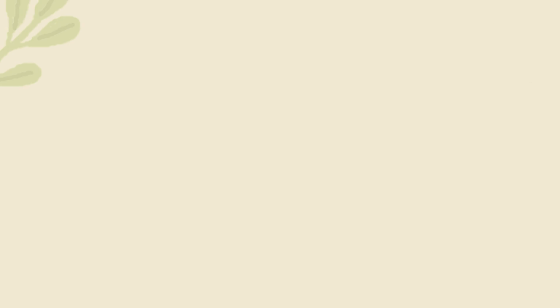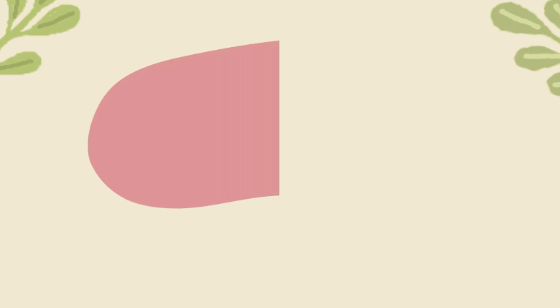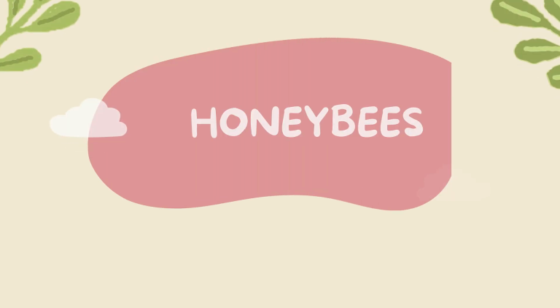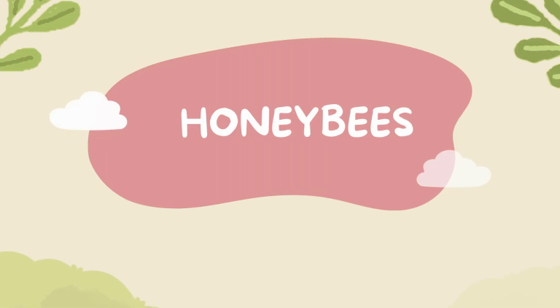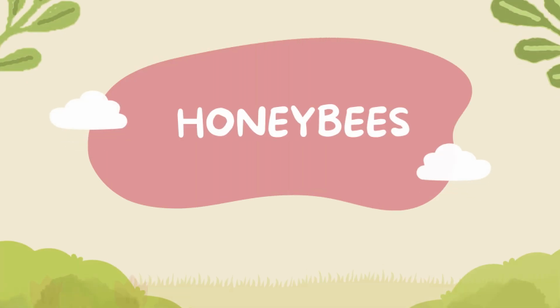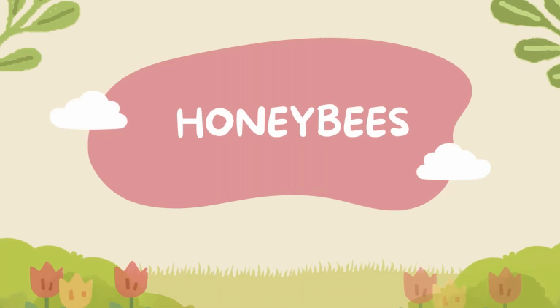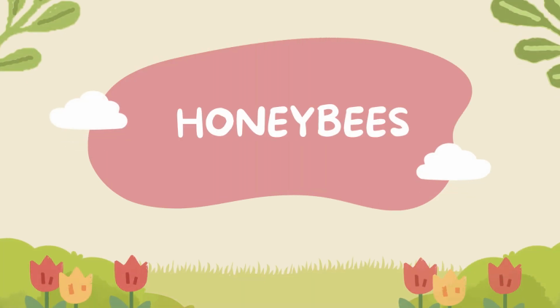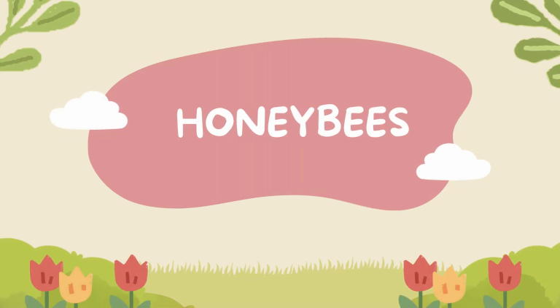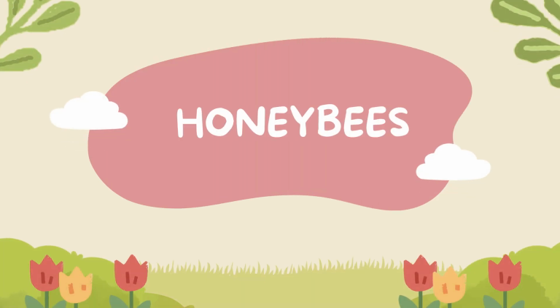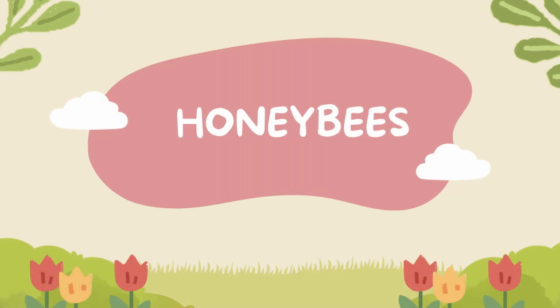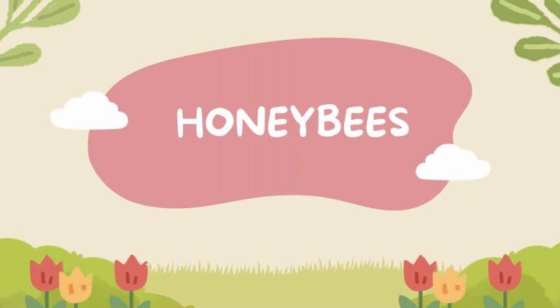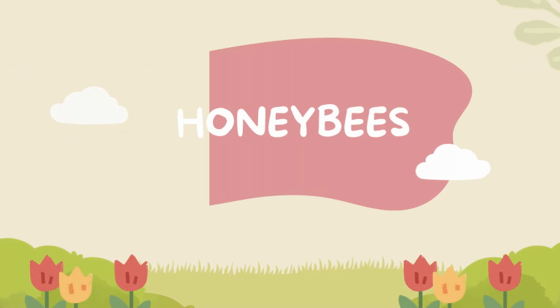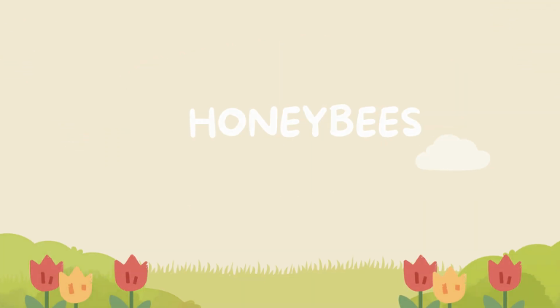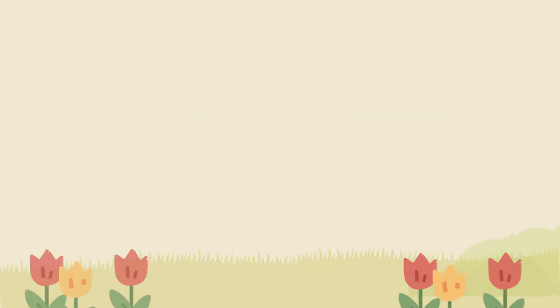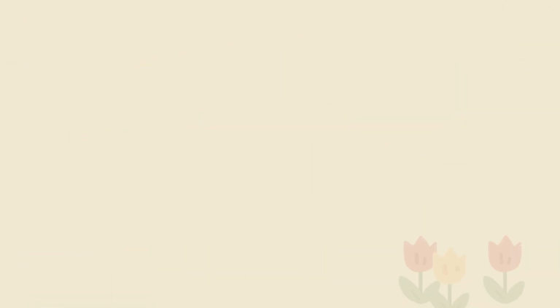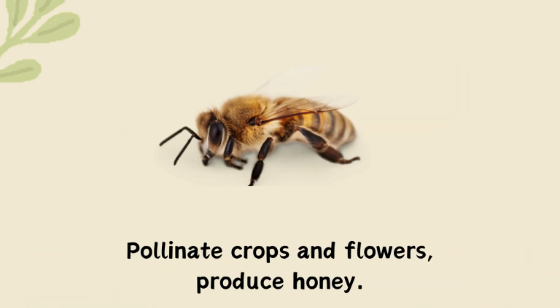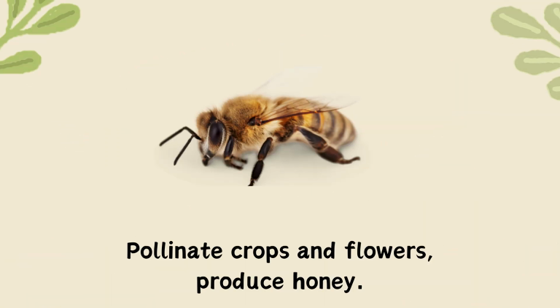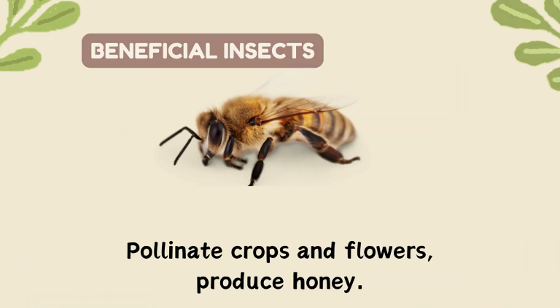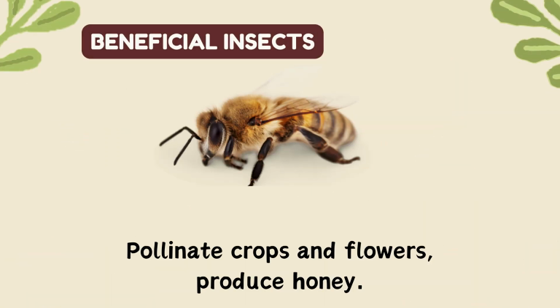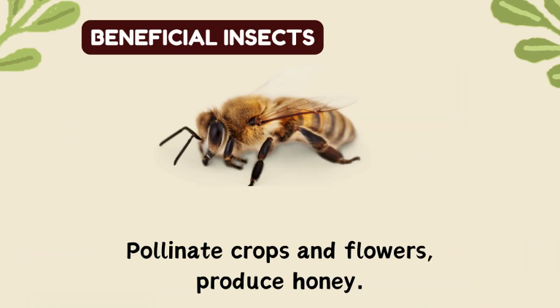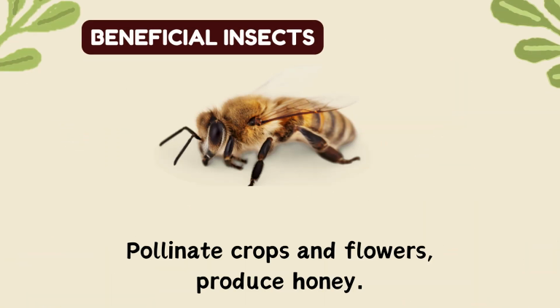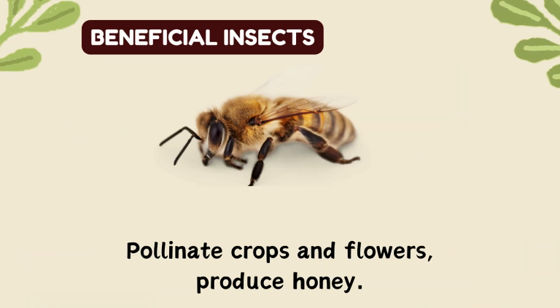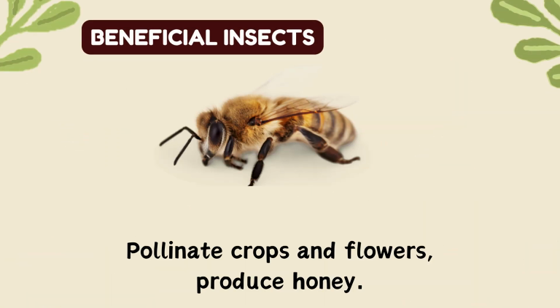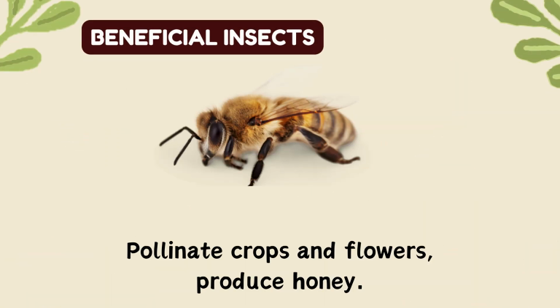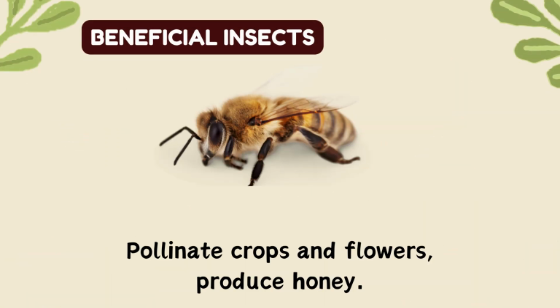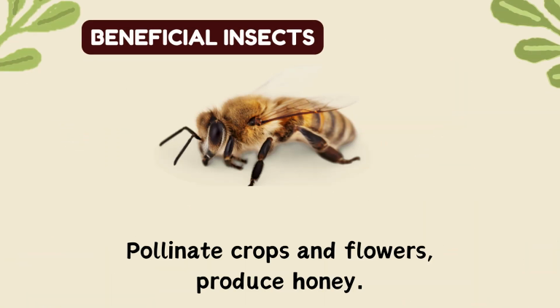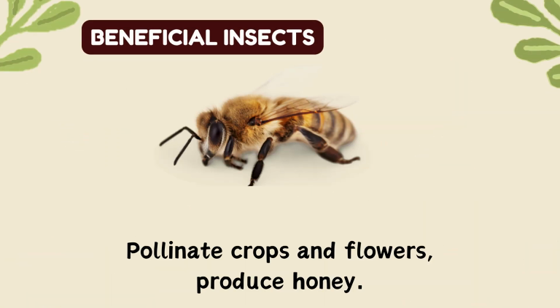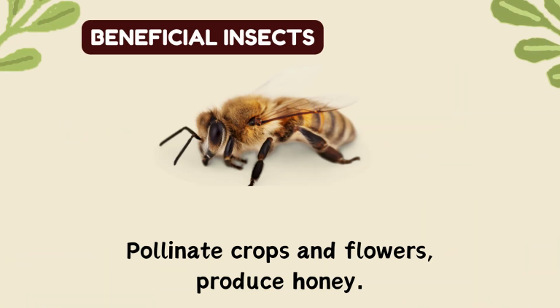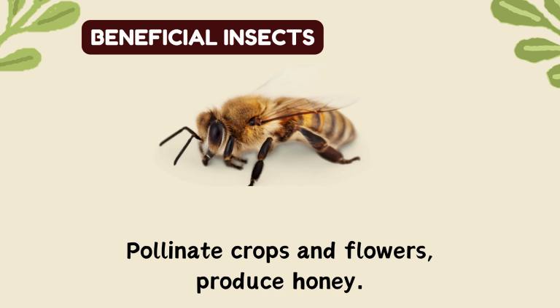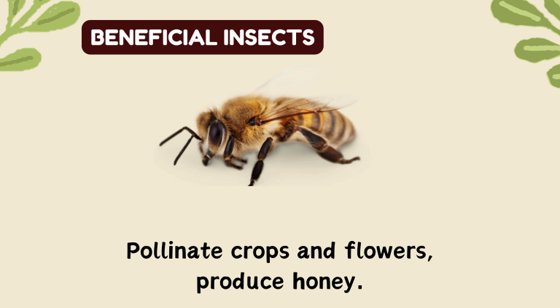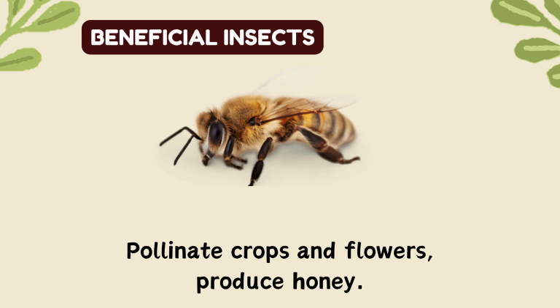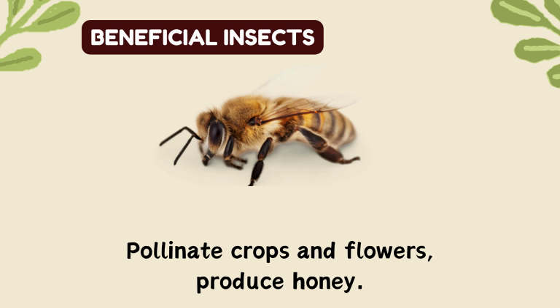Honeybees. Pollinate crops and flowers, produce honey.